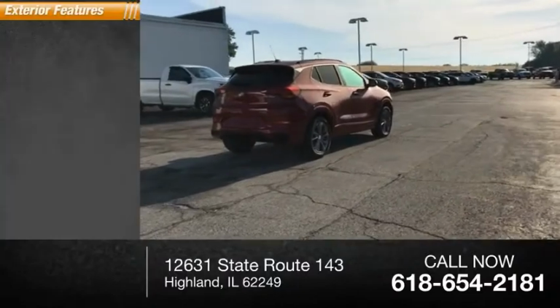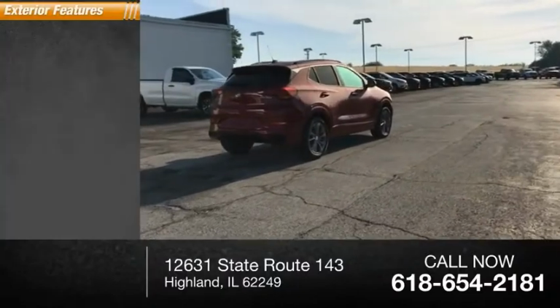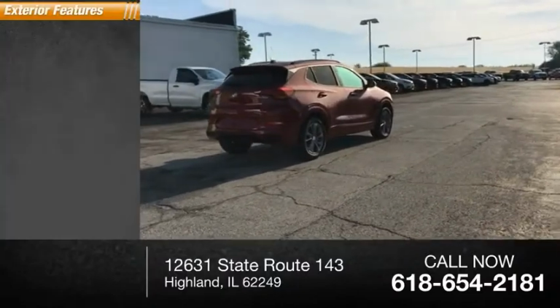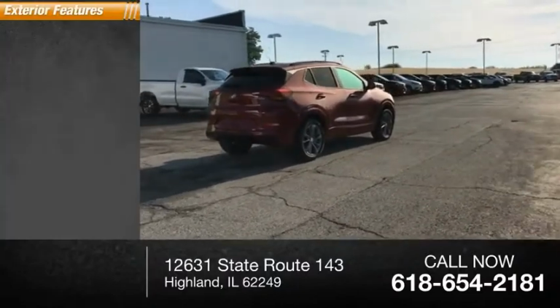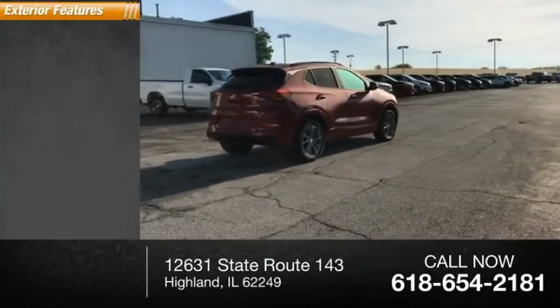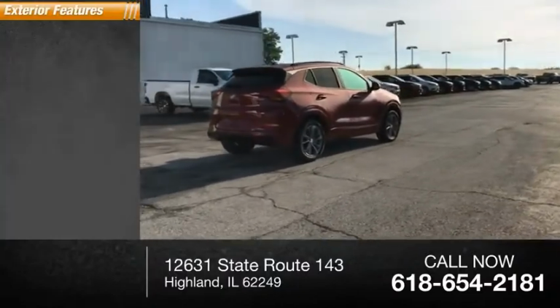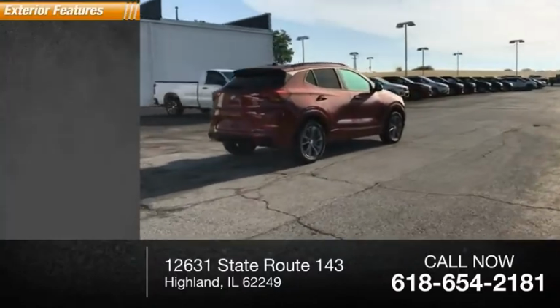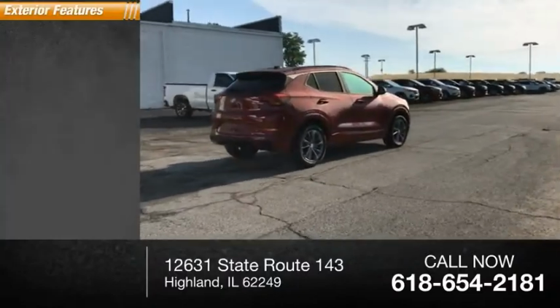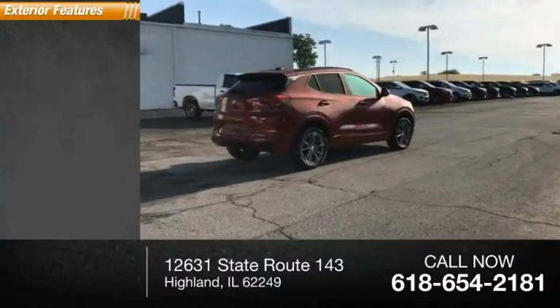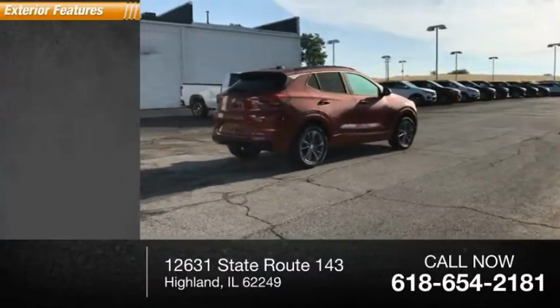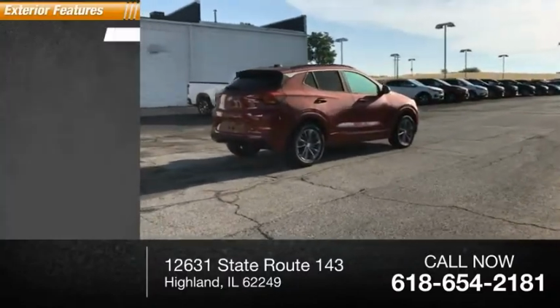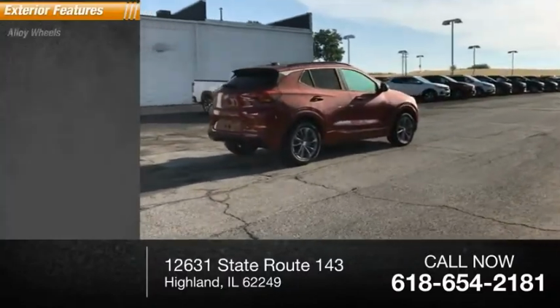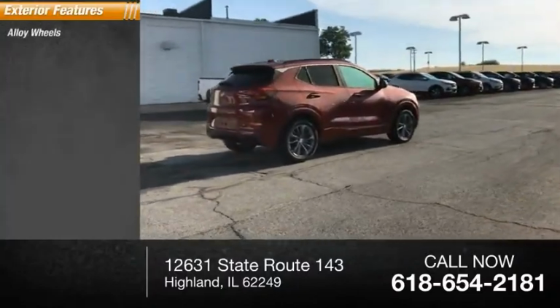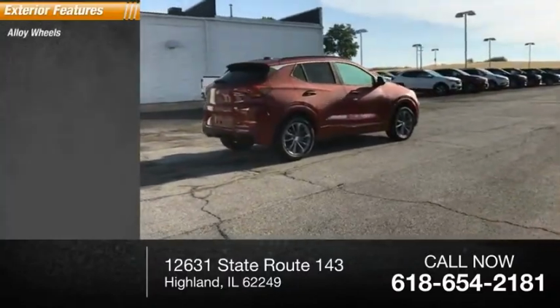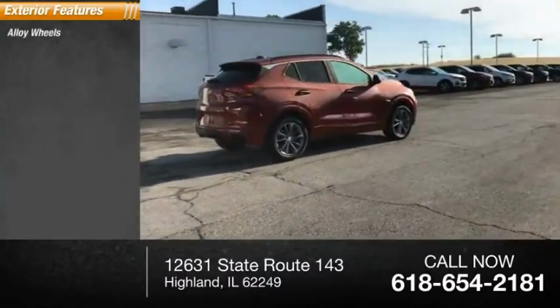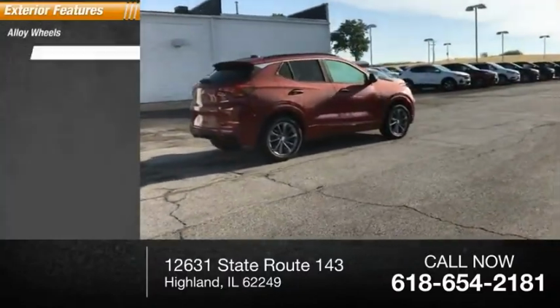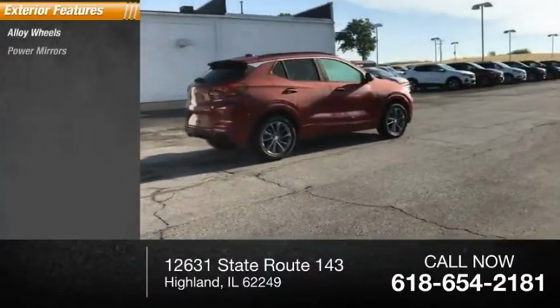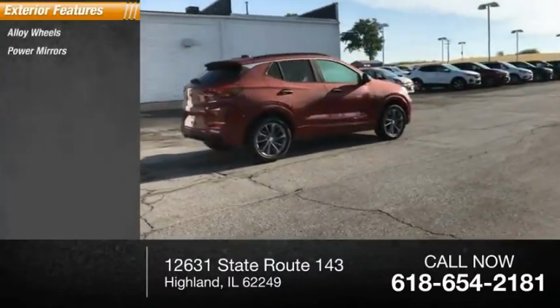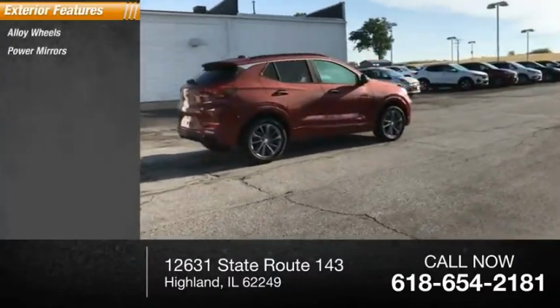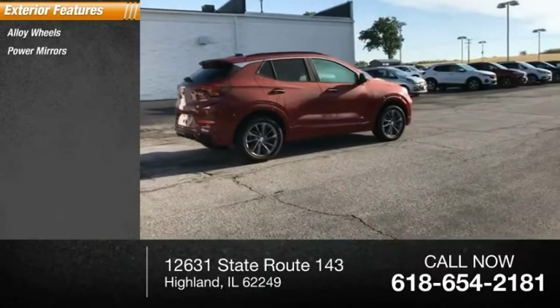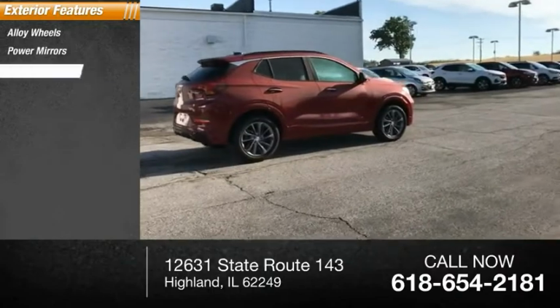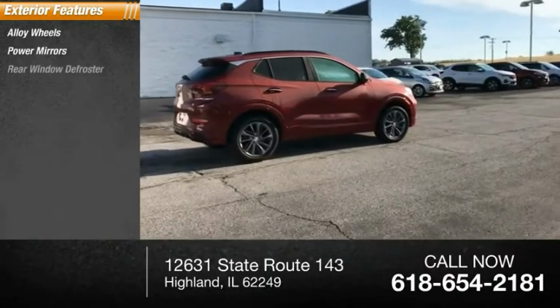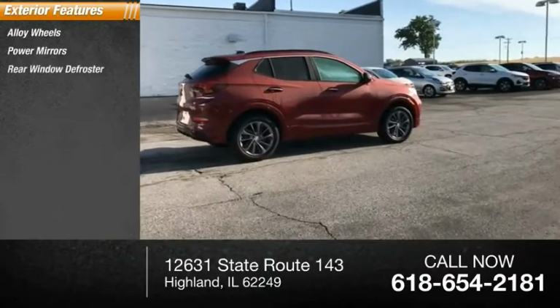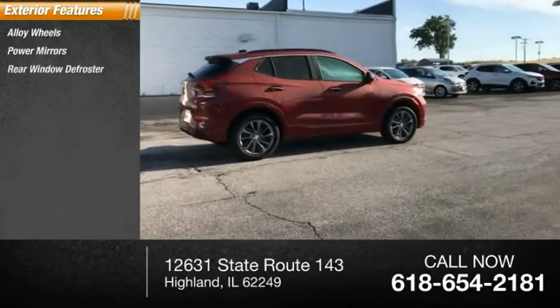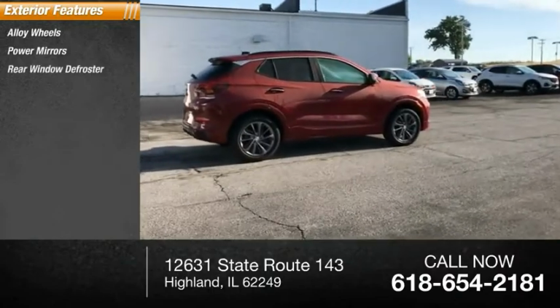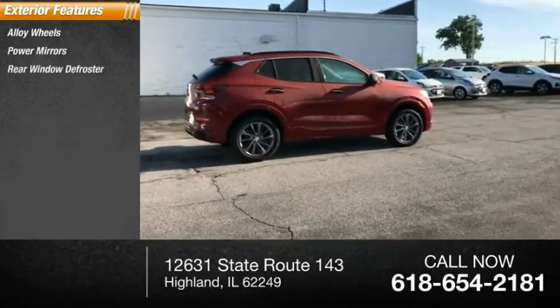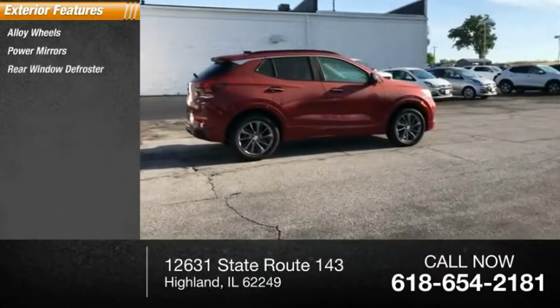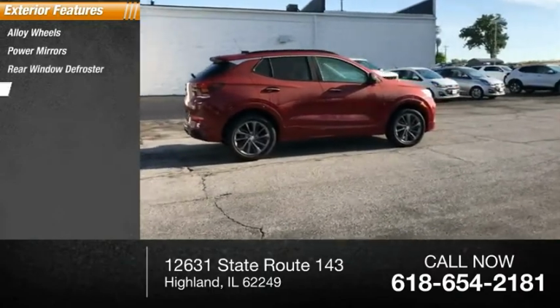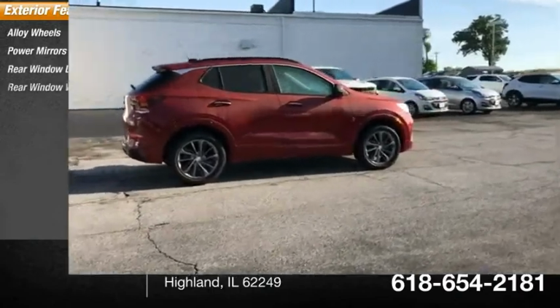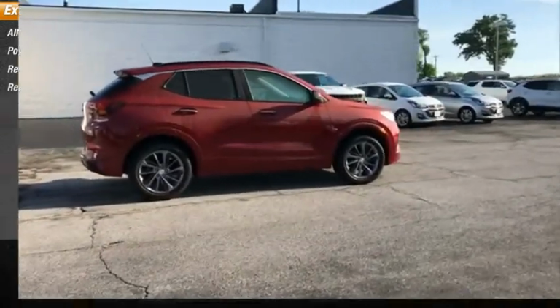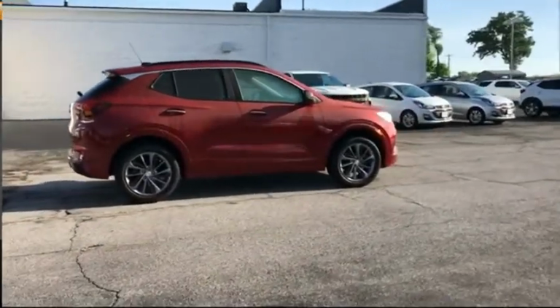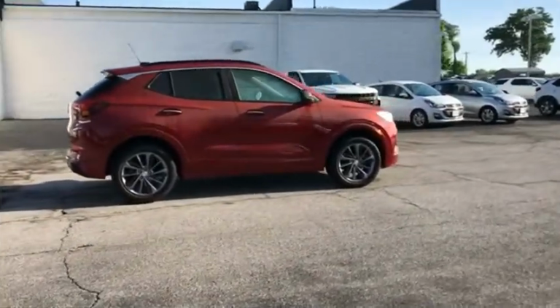Here are some of this vehicle's great options: alloy wheels, power mirrors, rear window defroster, rear window wiper.